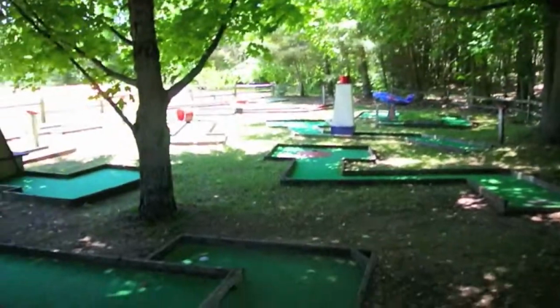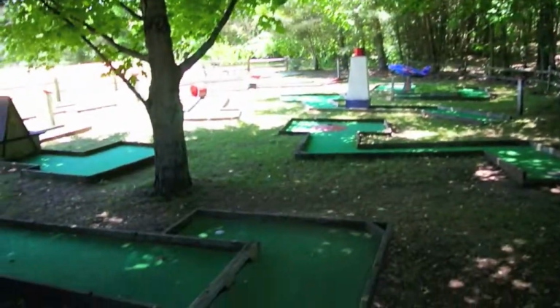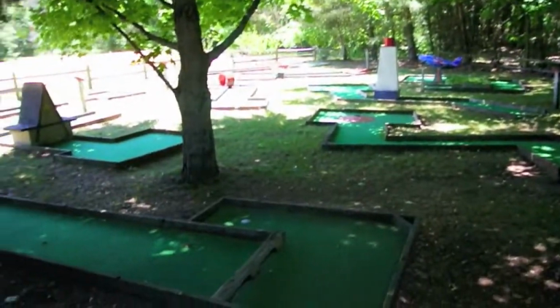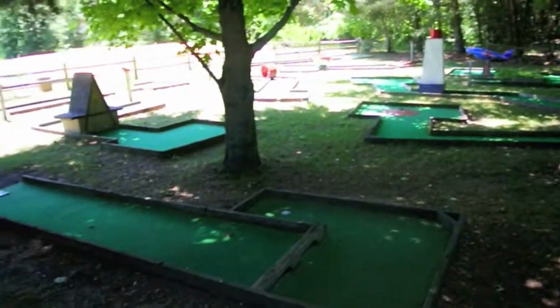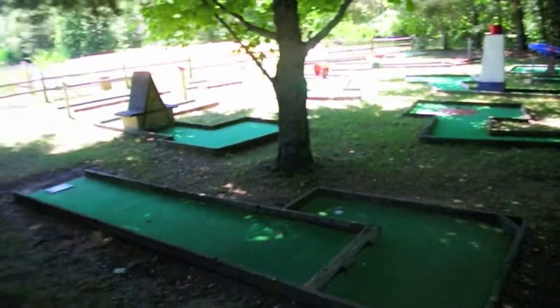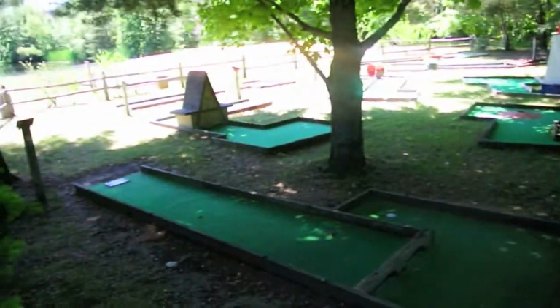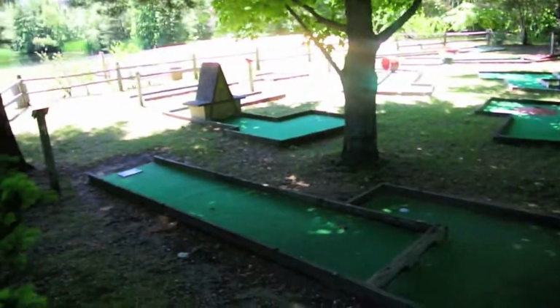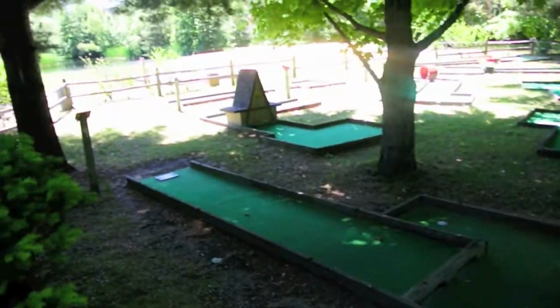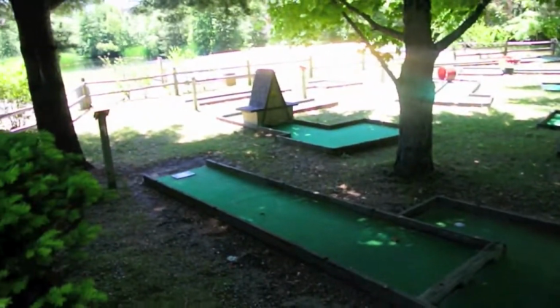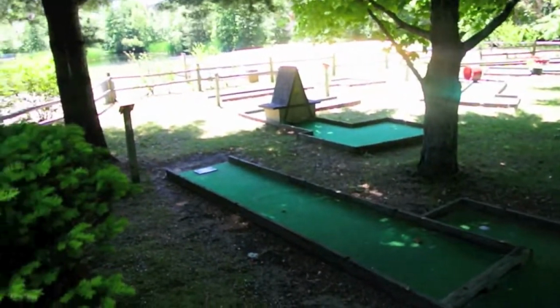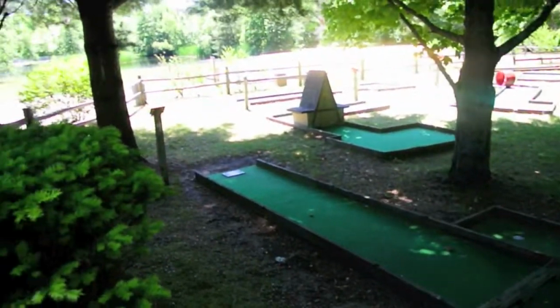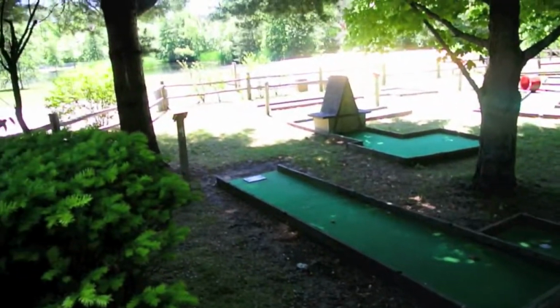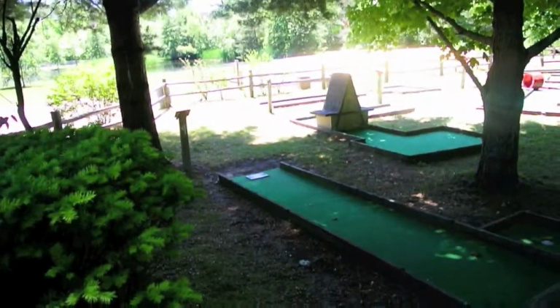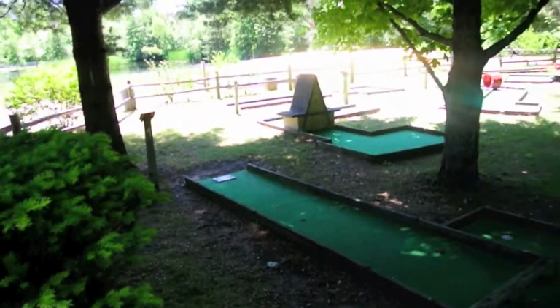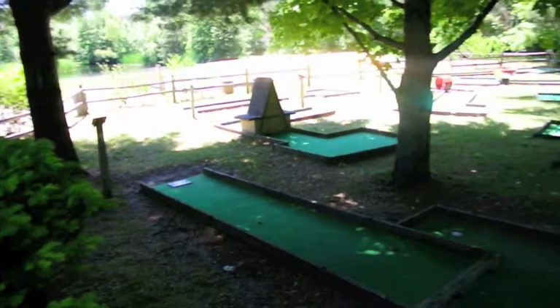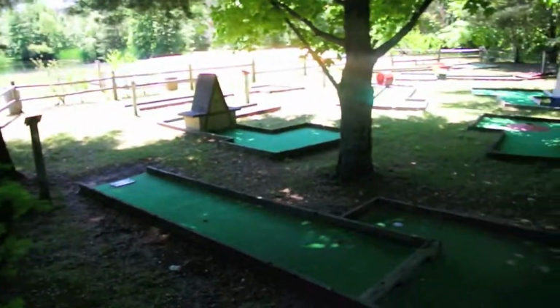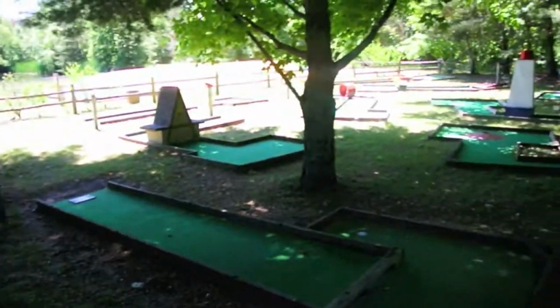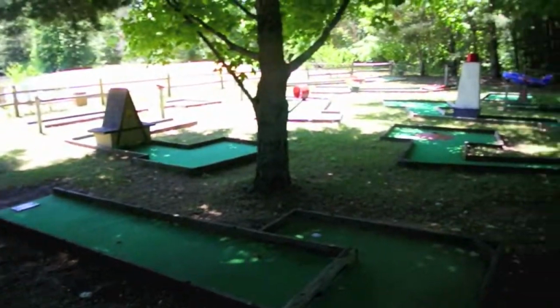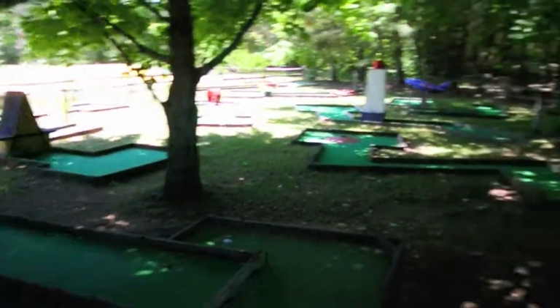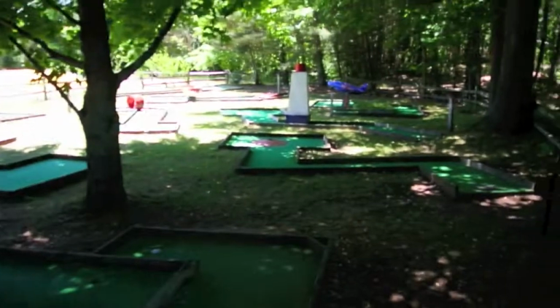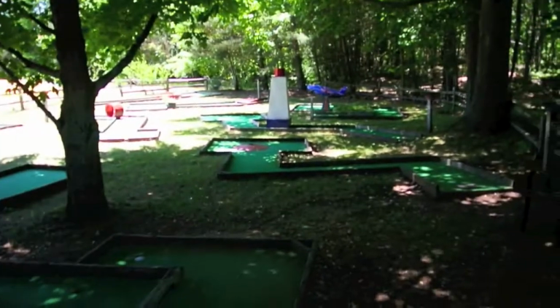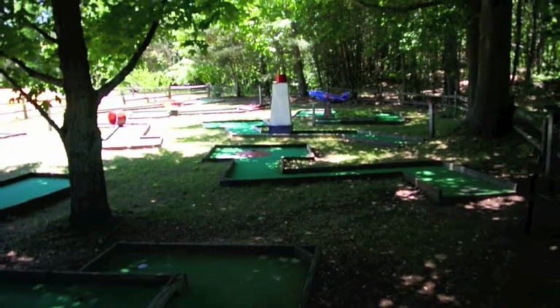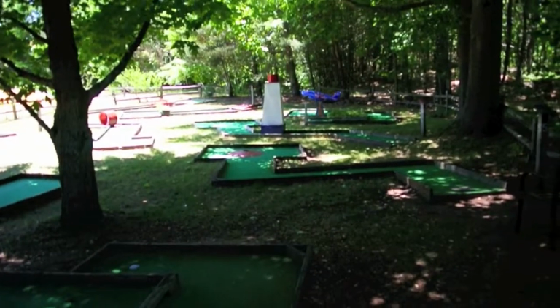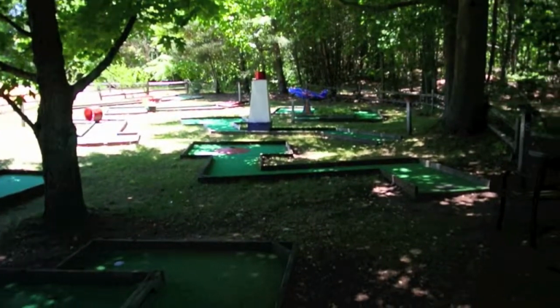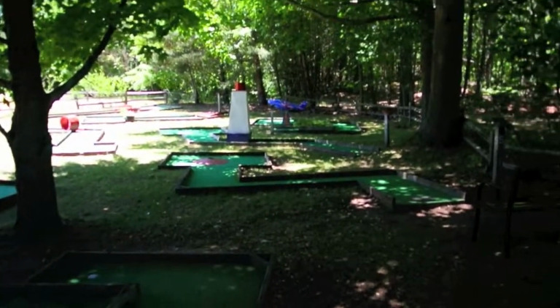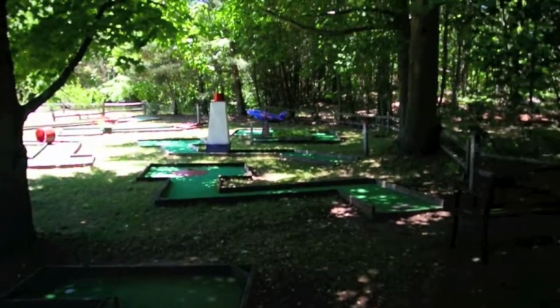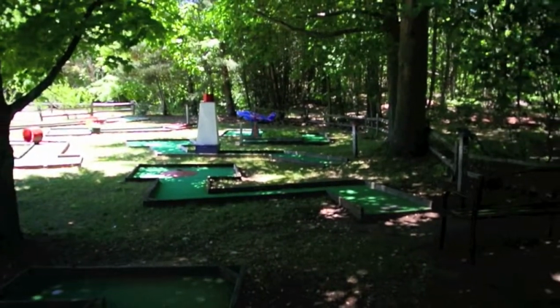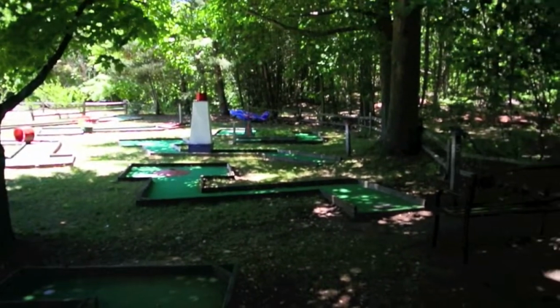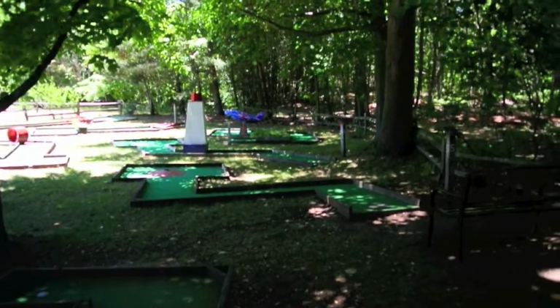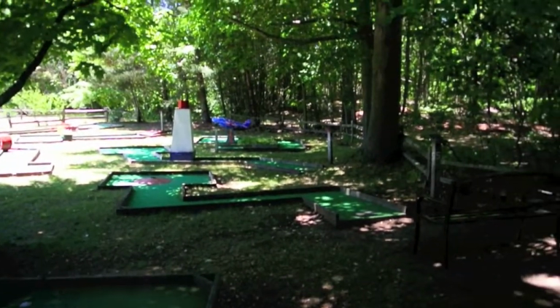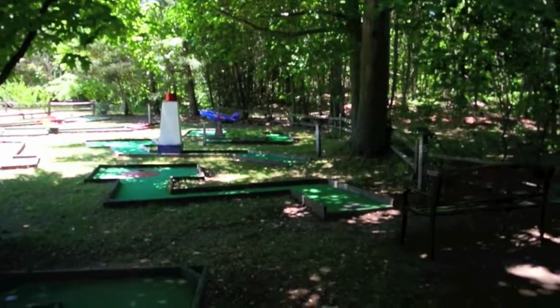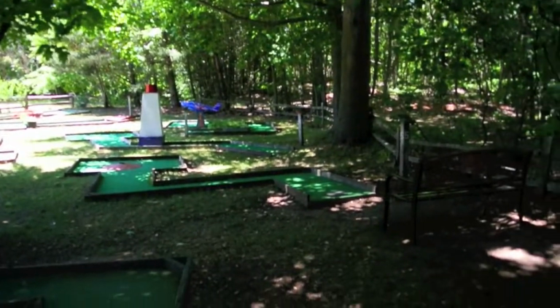Looks like a self-service miniature golf course. Unfortunately, you can hear the highway from here, so that's not the best.